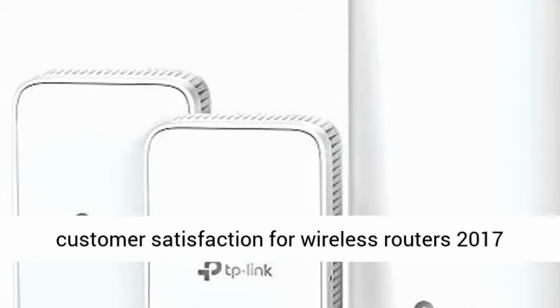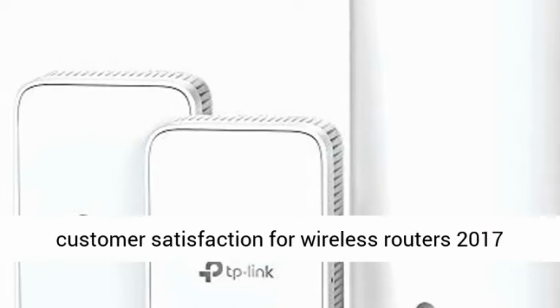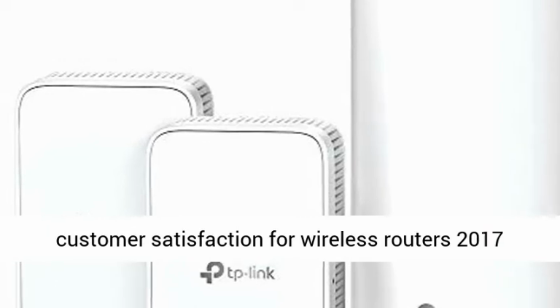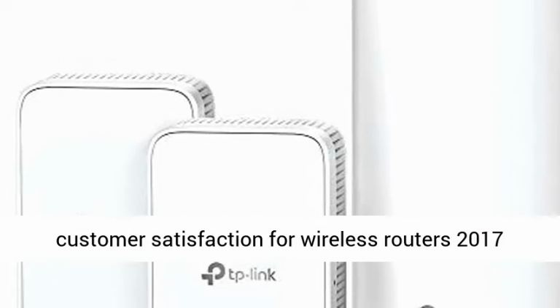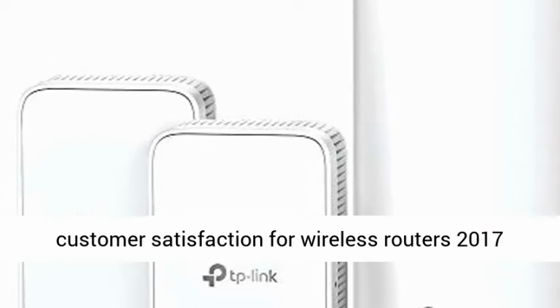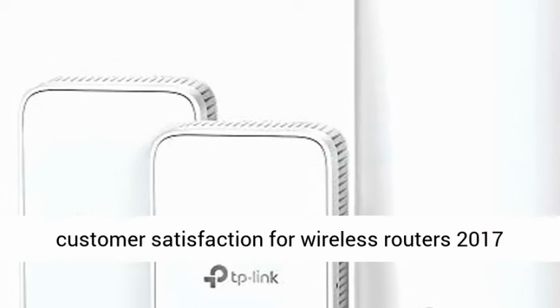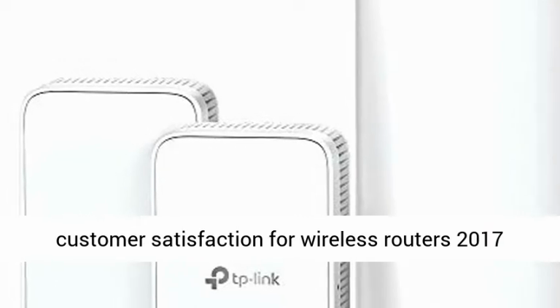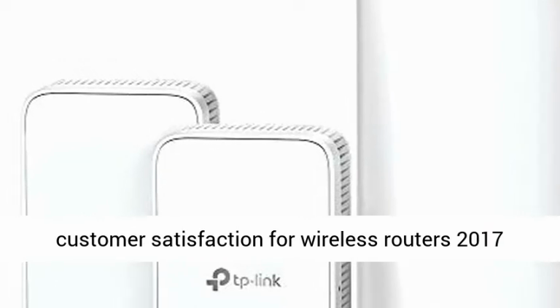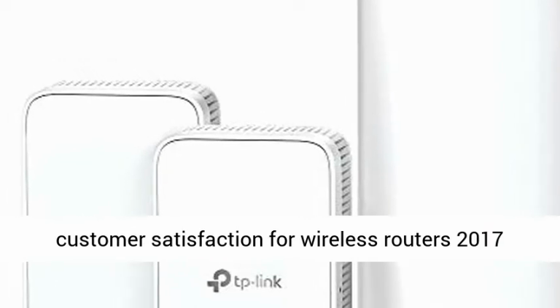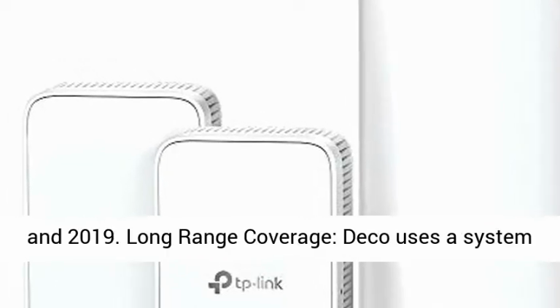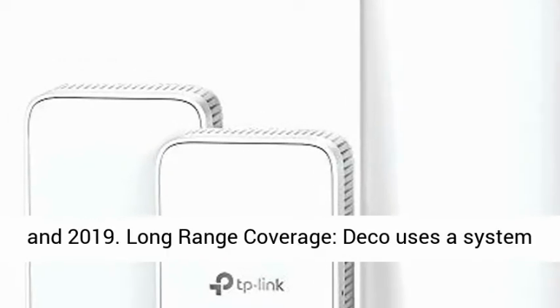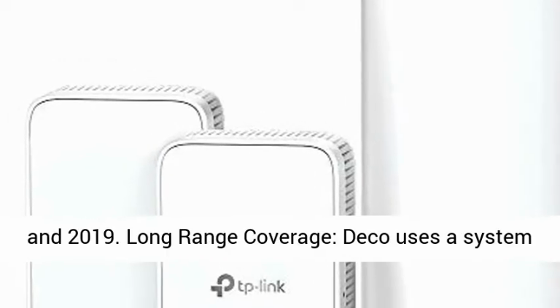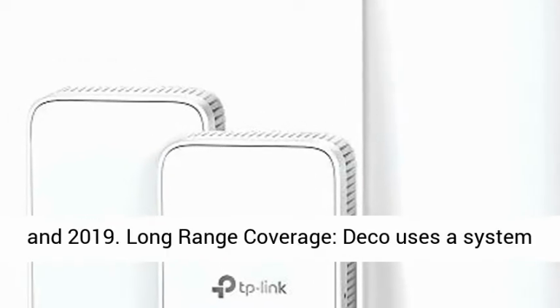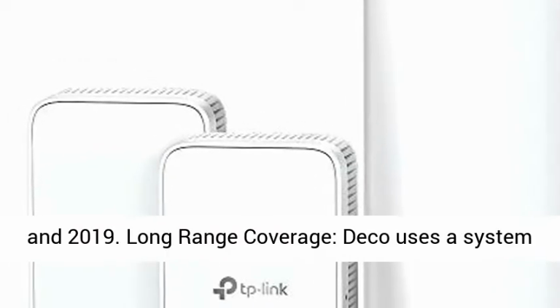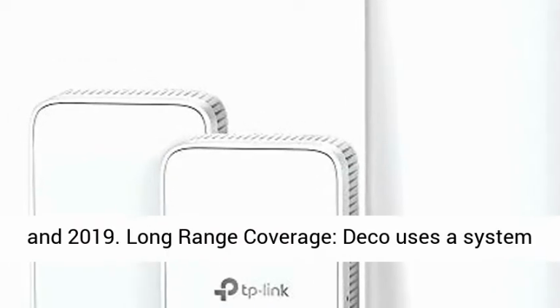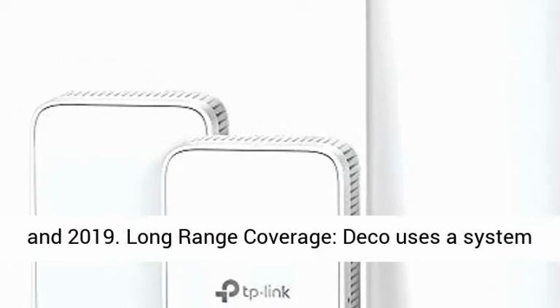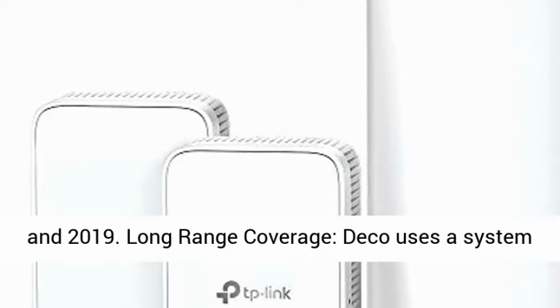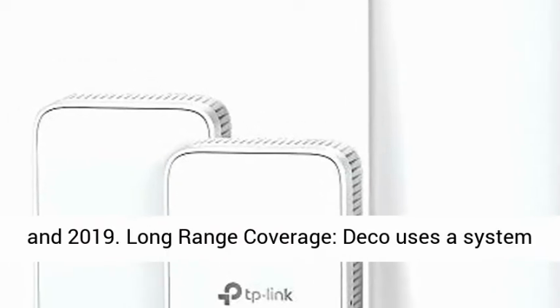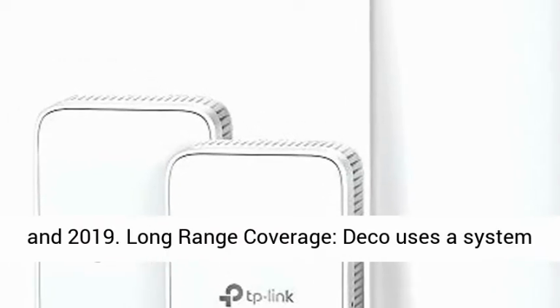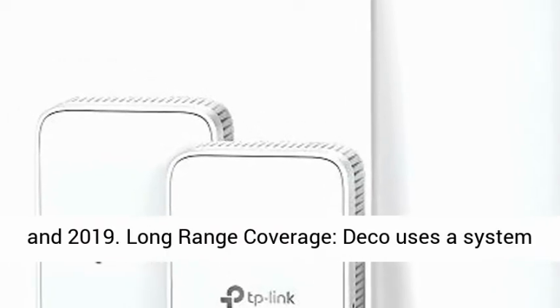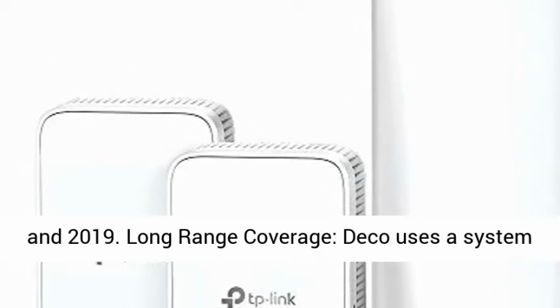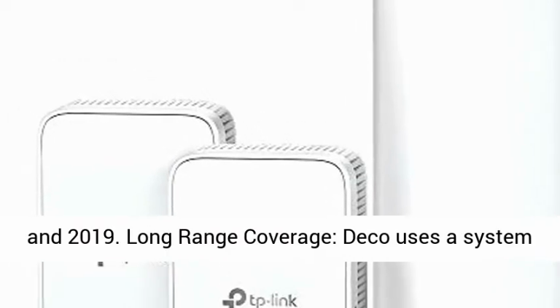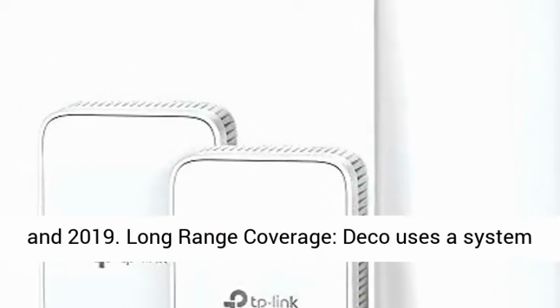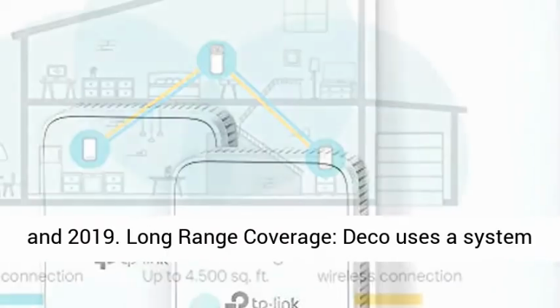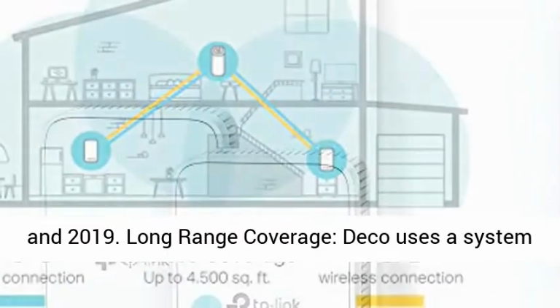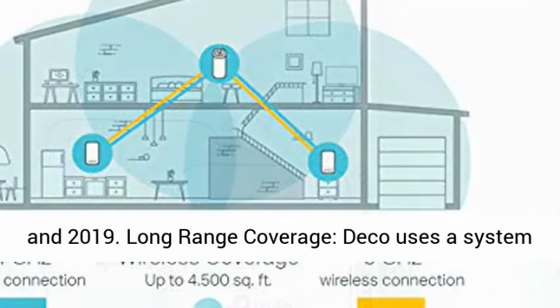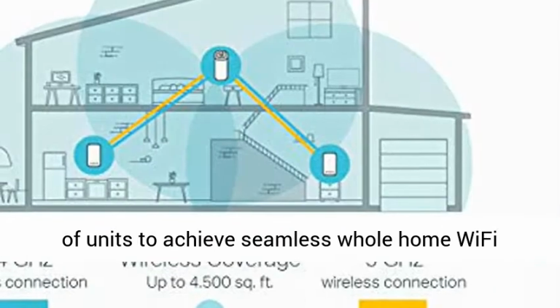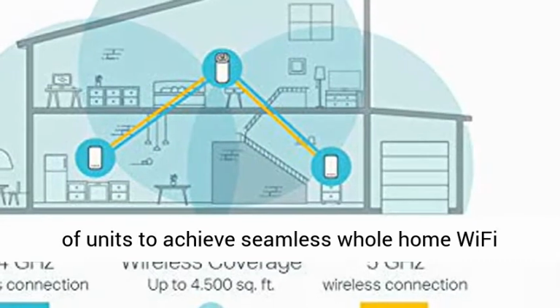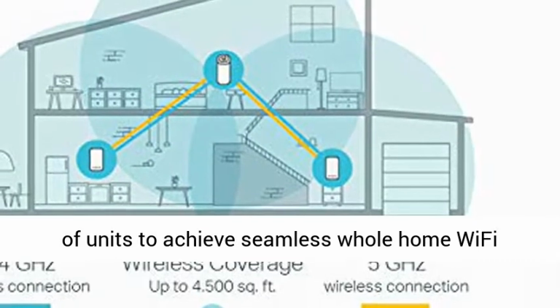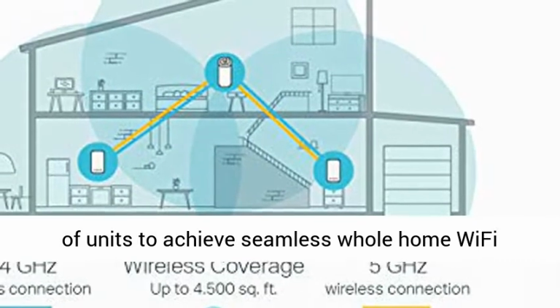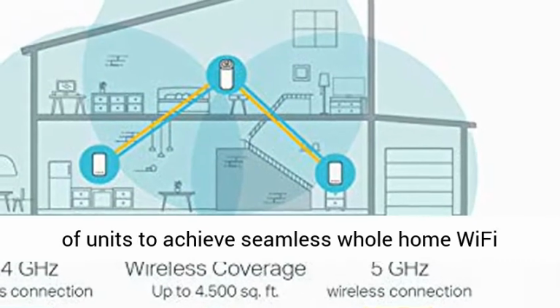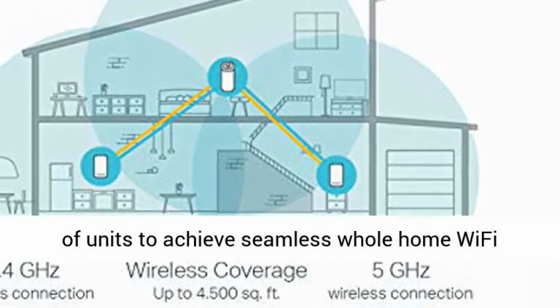JD Power Award — highest in customer satisfaction for wireless routers in 2017 and 2019.